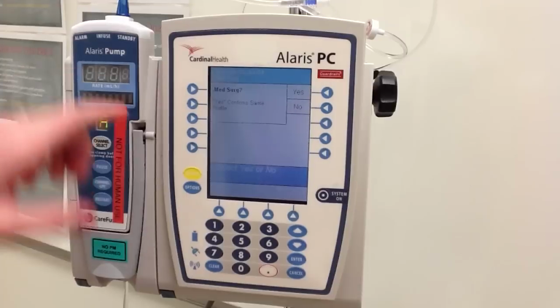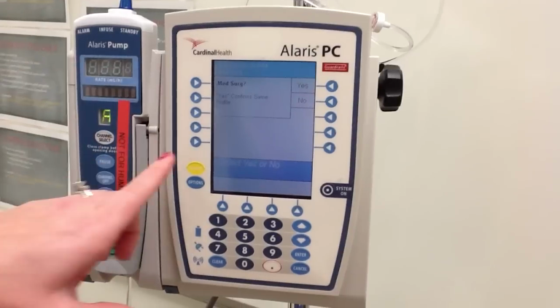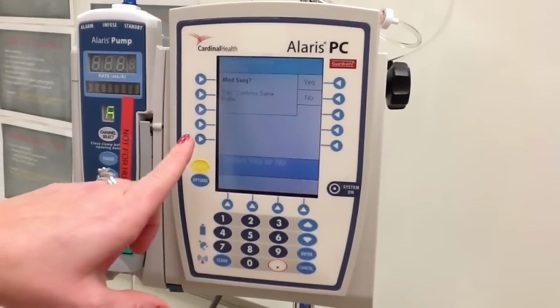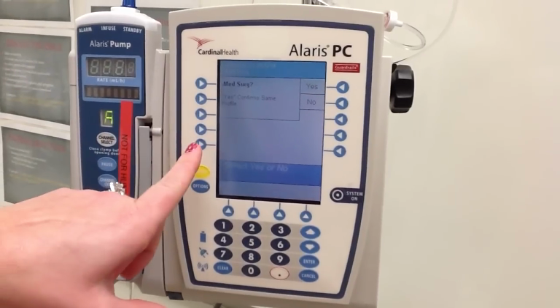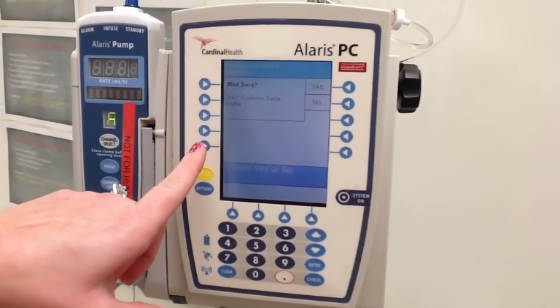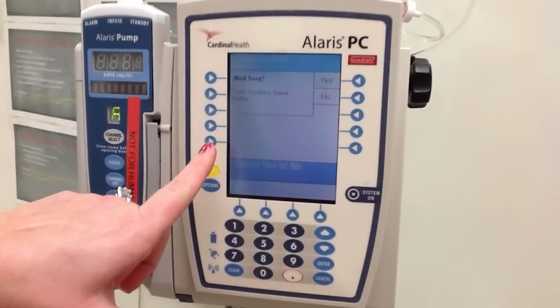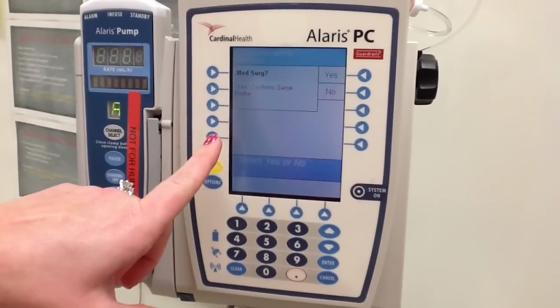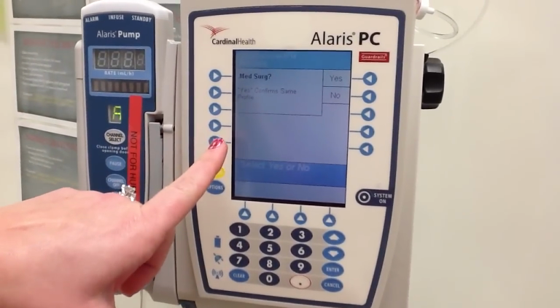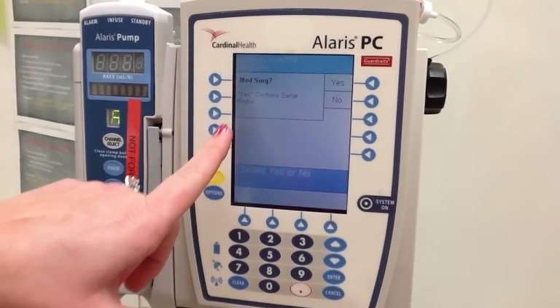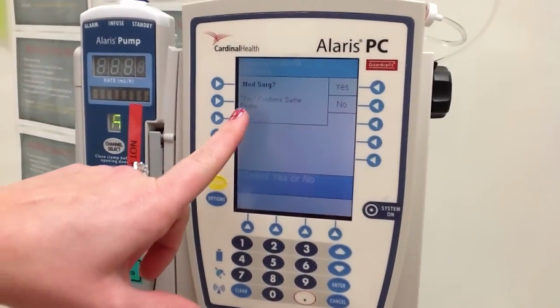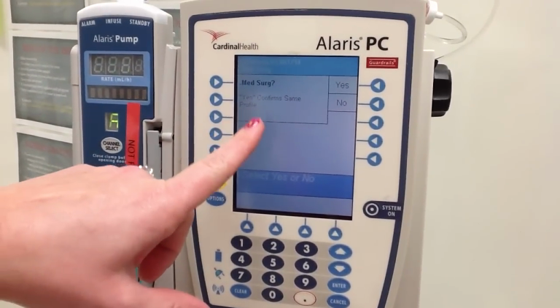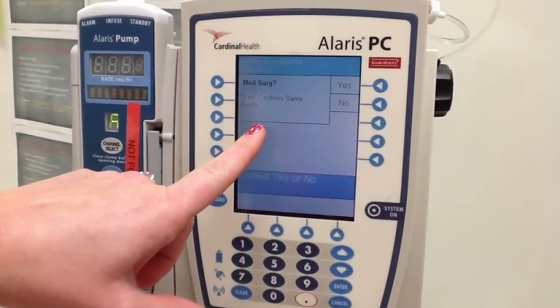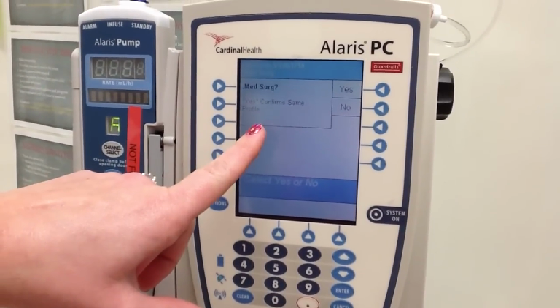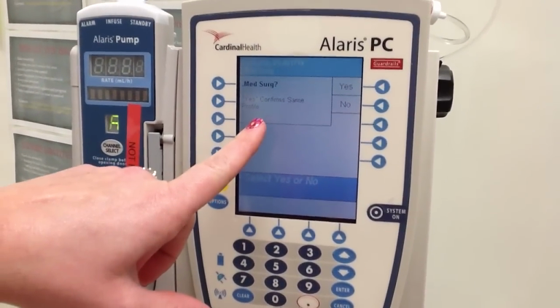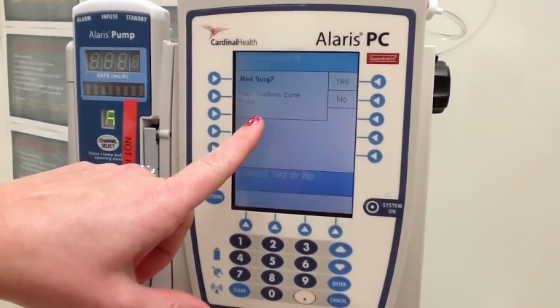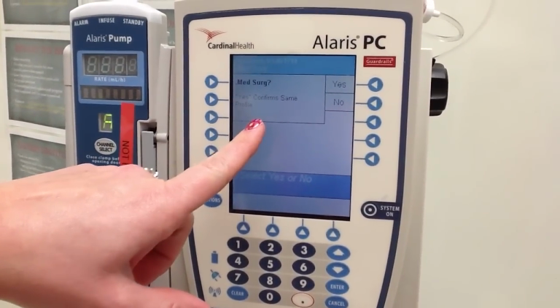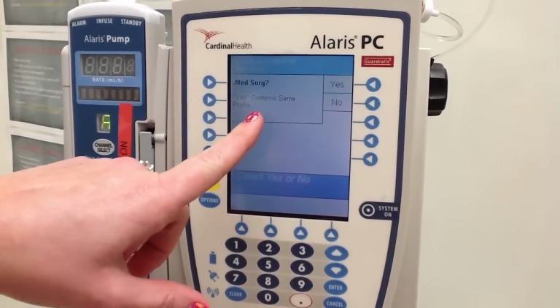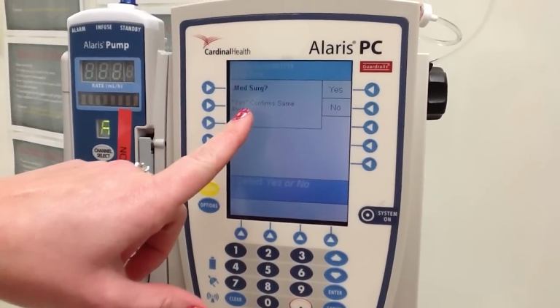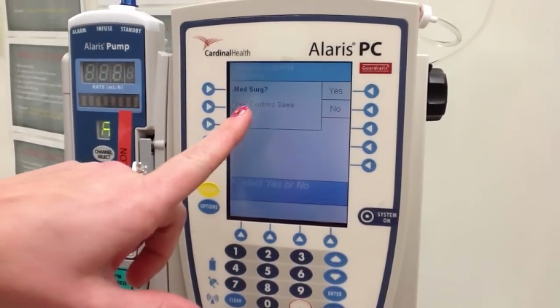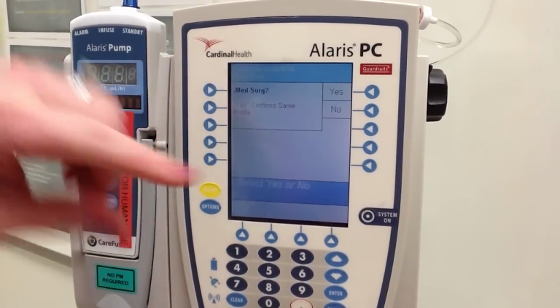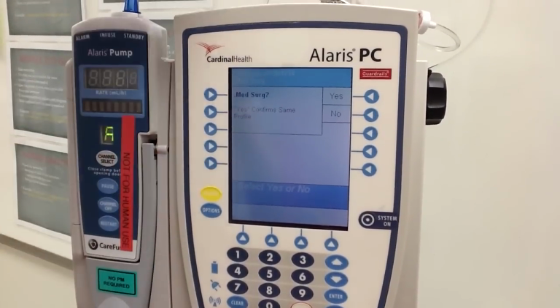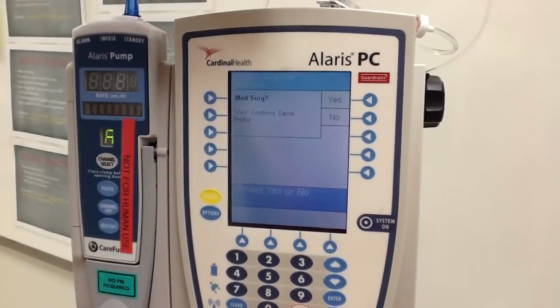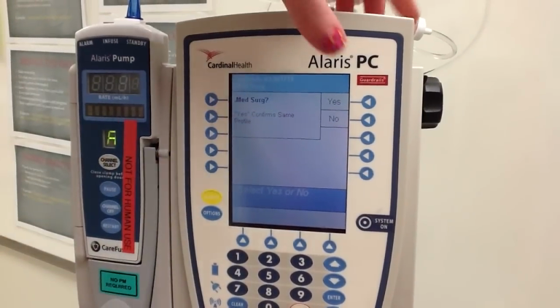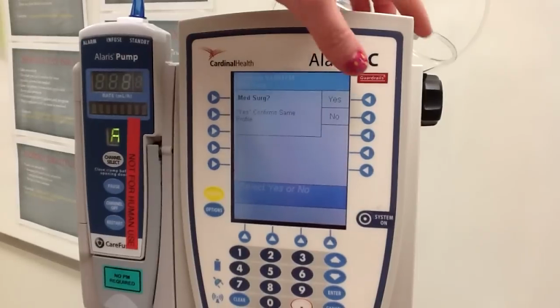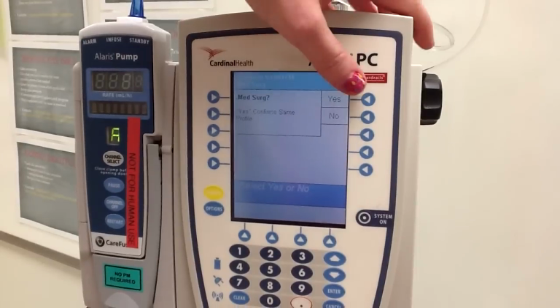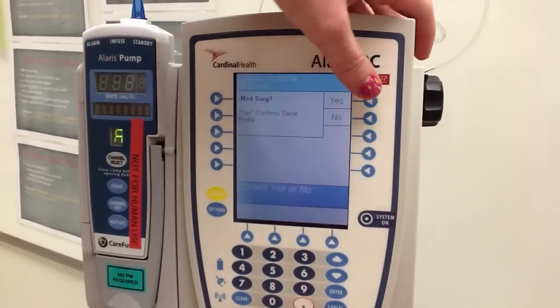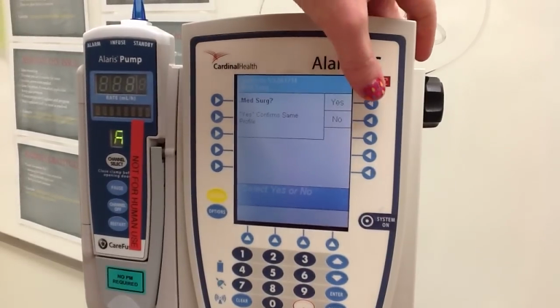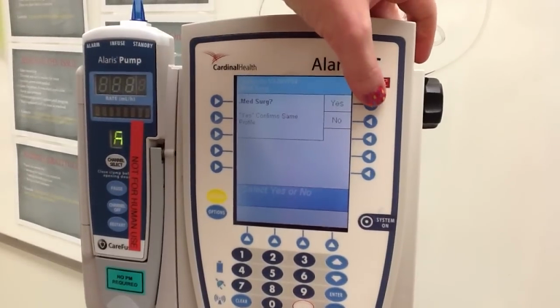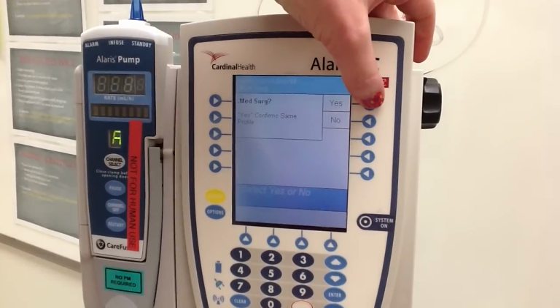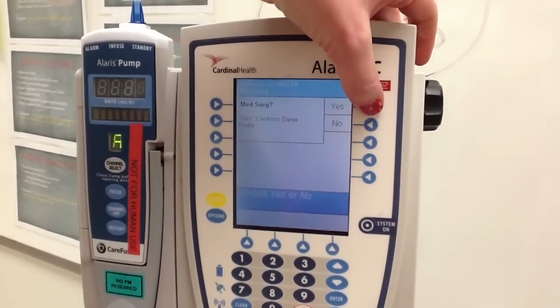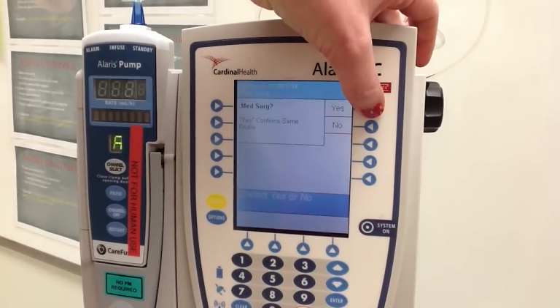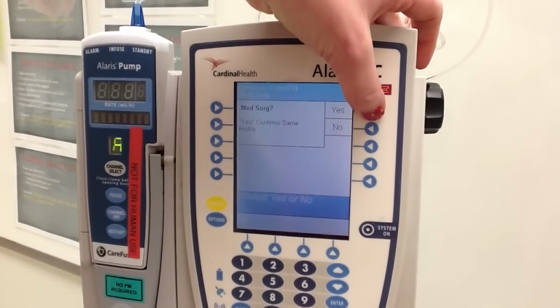It's going to also ask you which floor you are on. For our purposes, we are going to say med-surg.